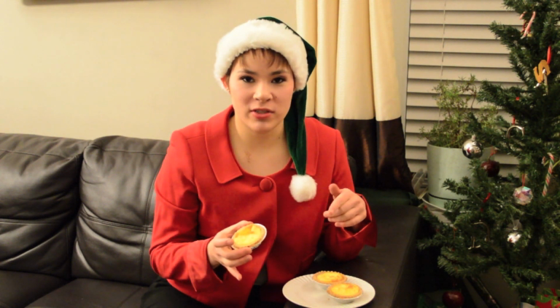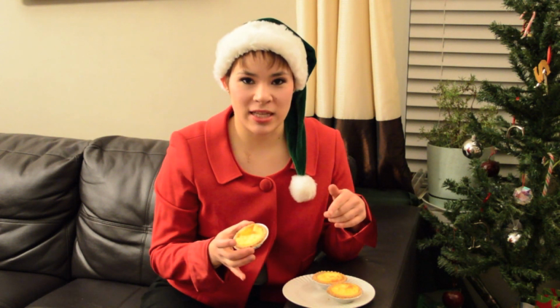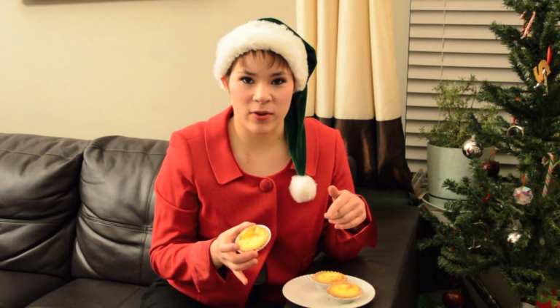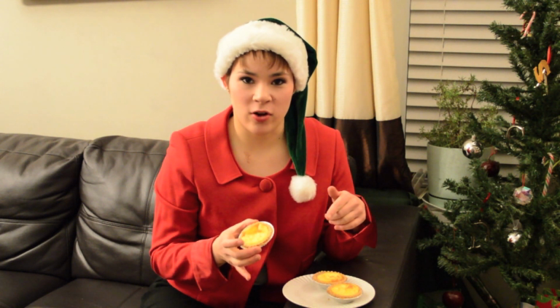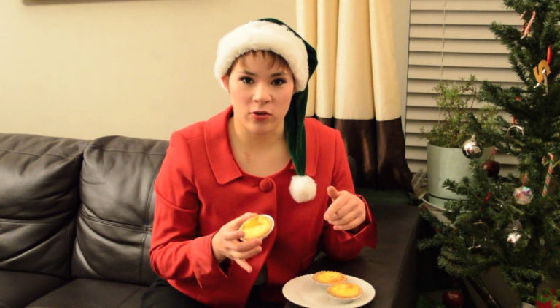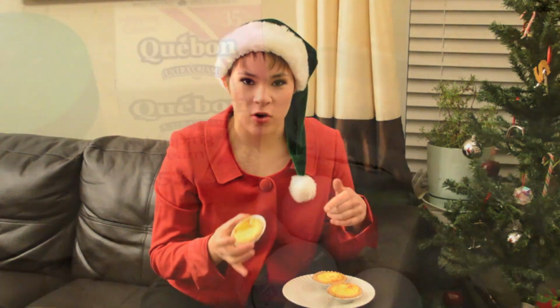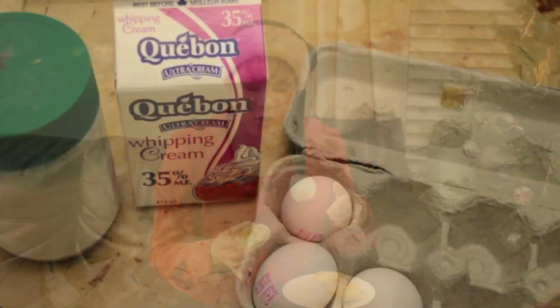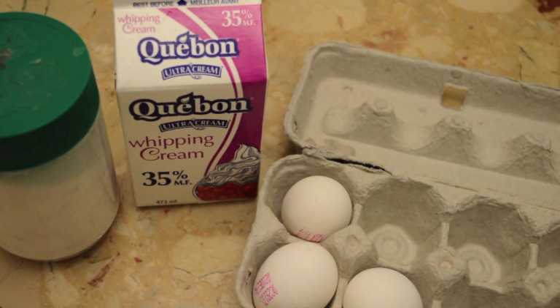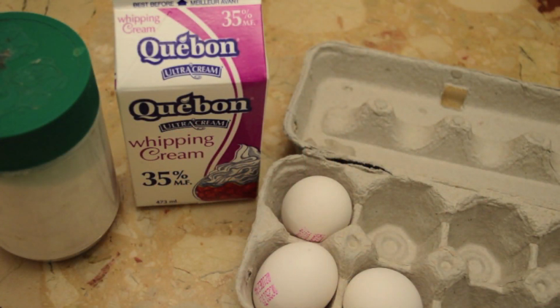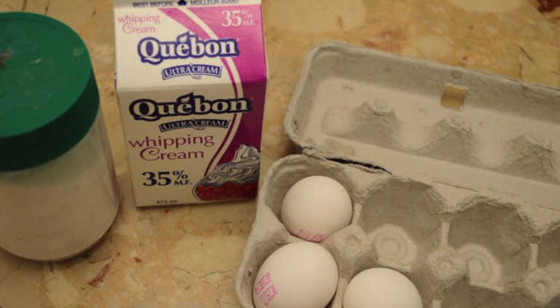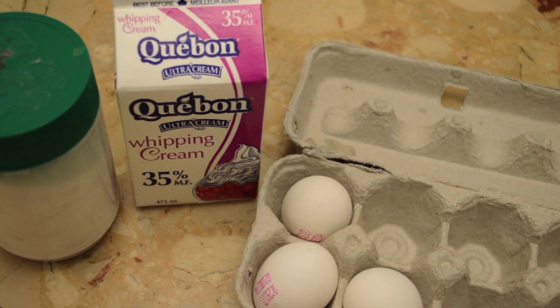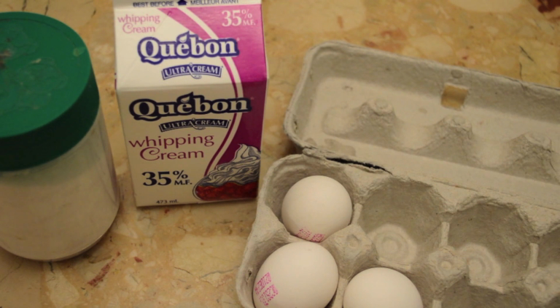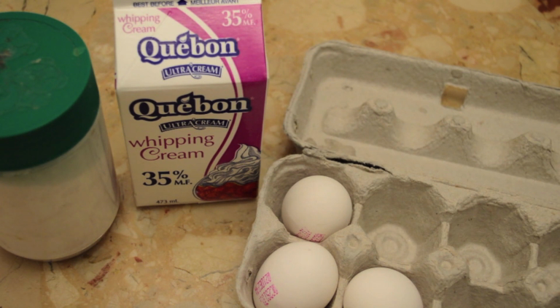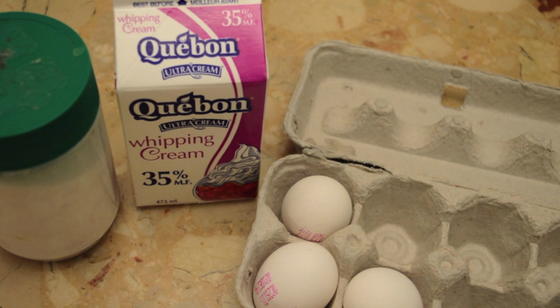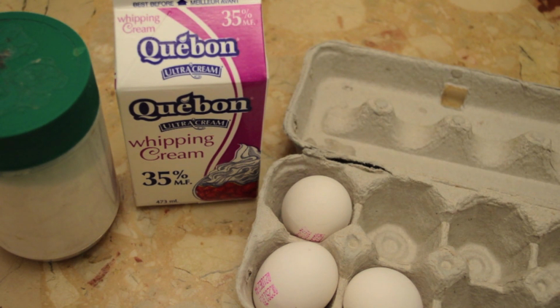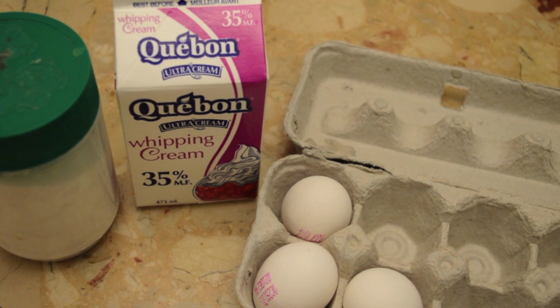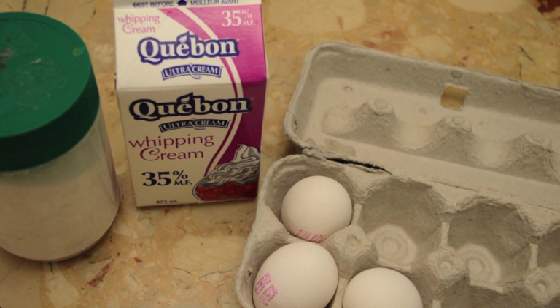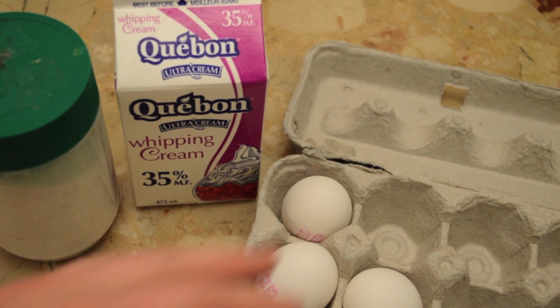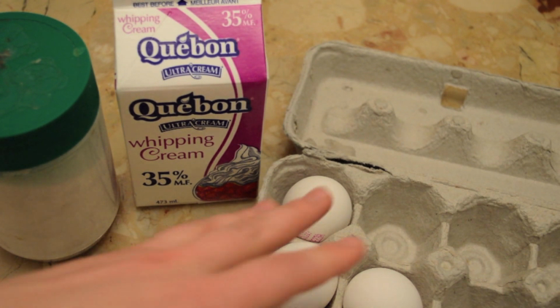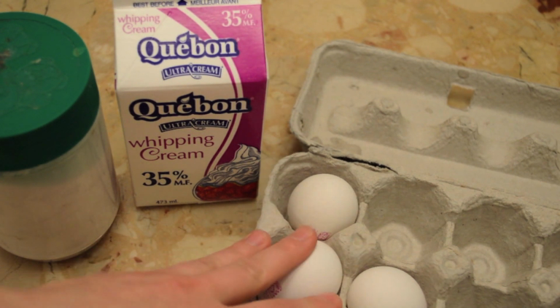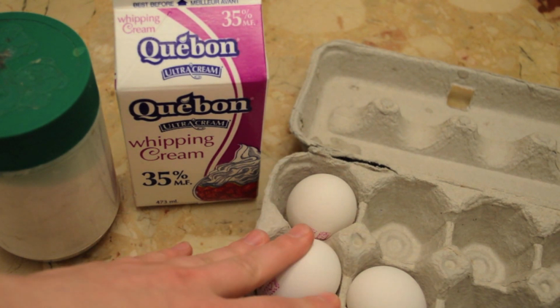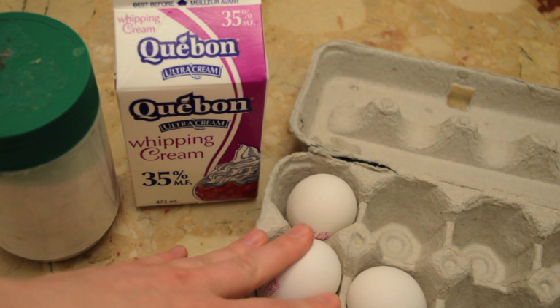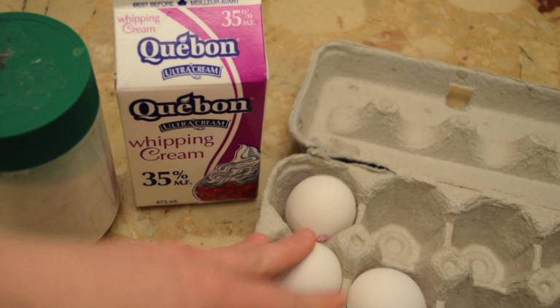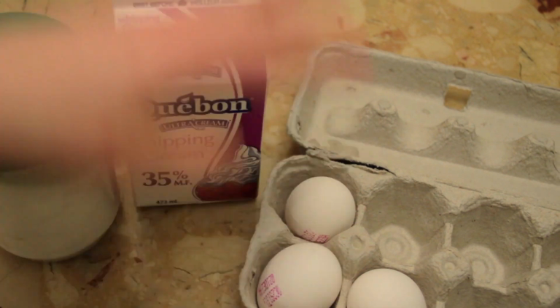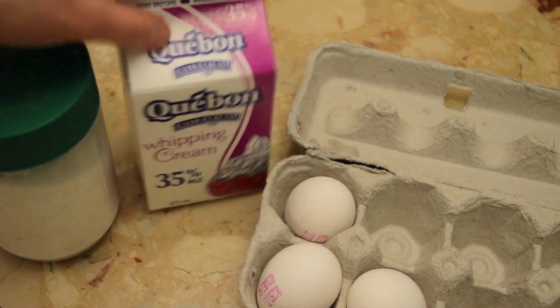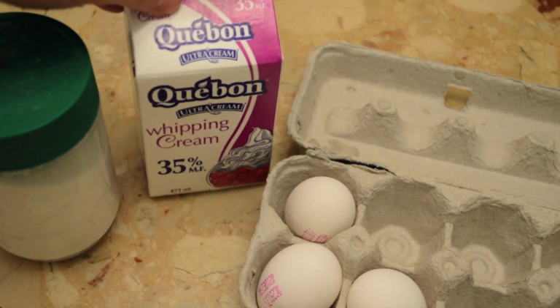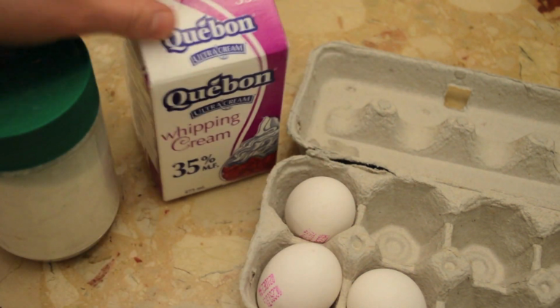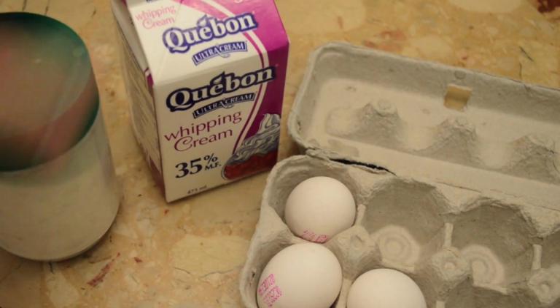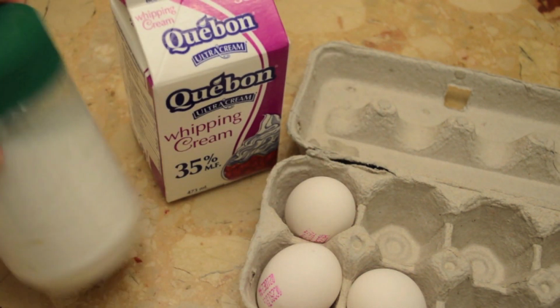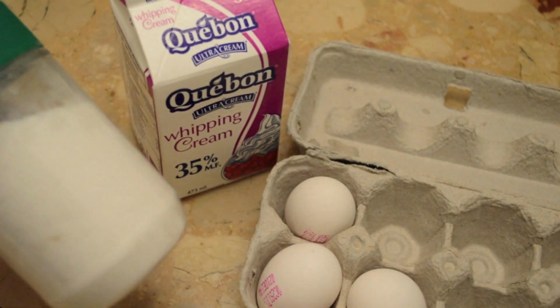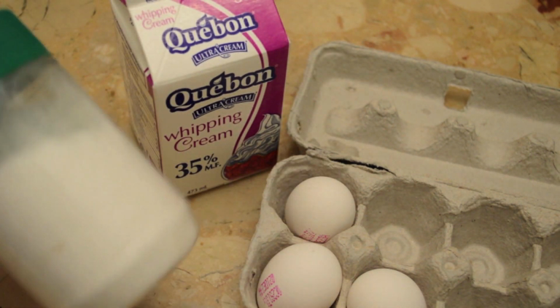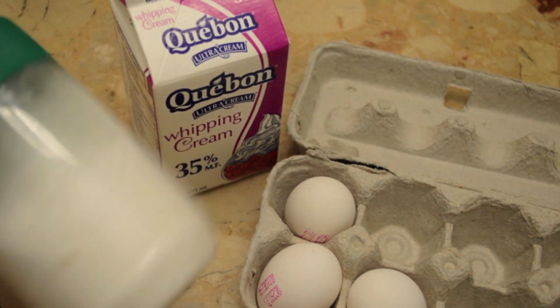So this is the three ingredient egg tart recipe. You need eggs, whipping cream, and sugar.